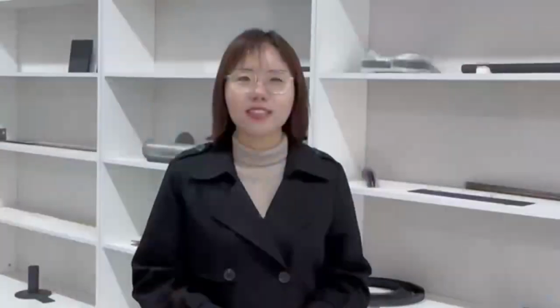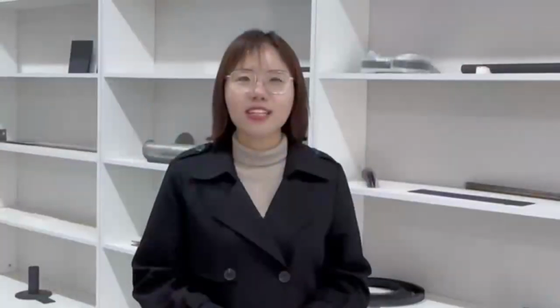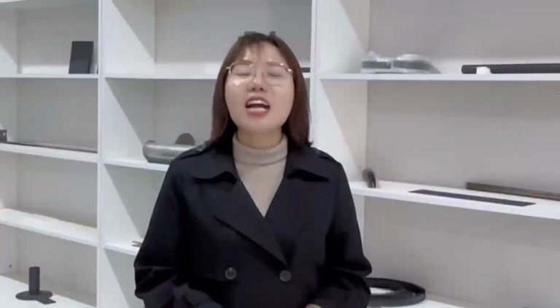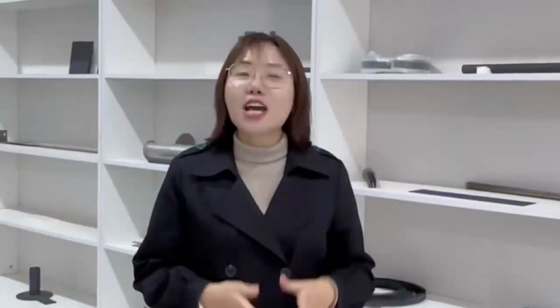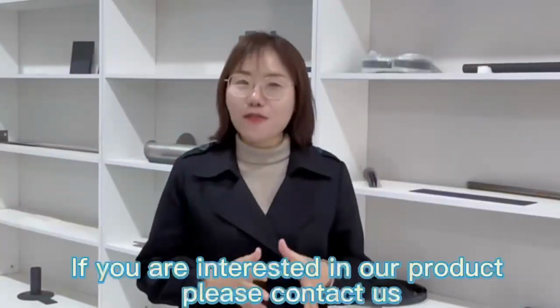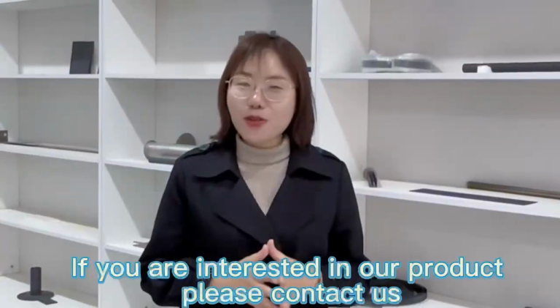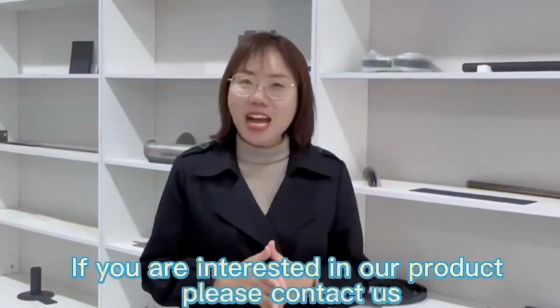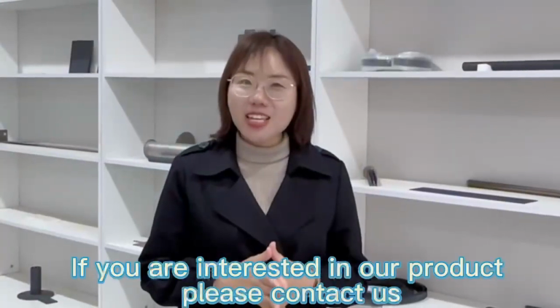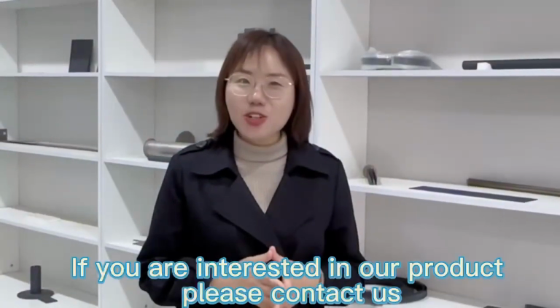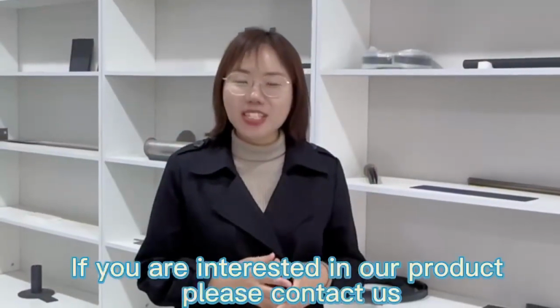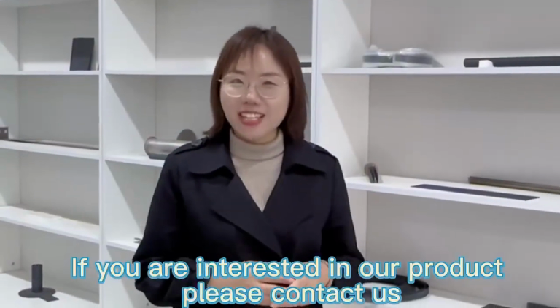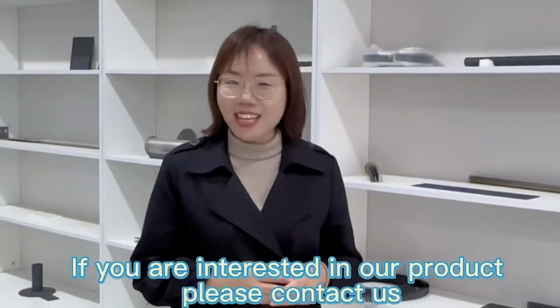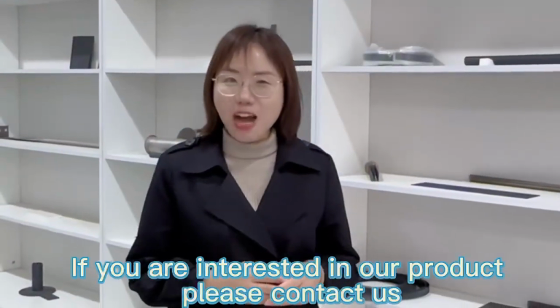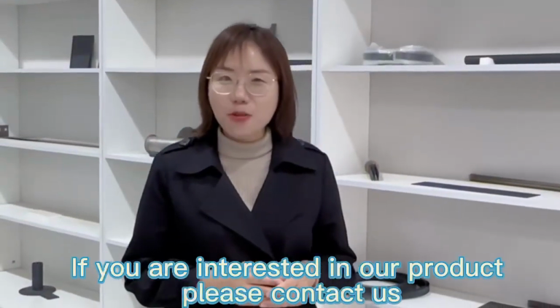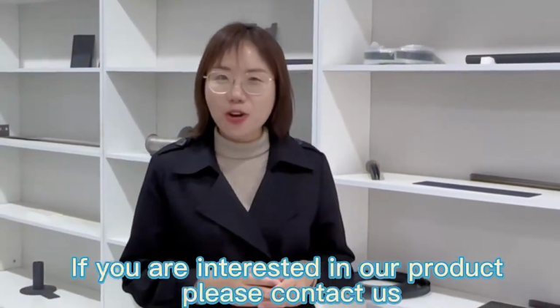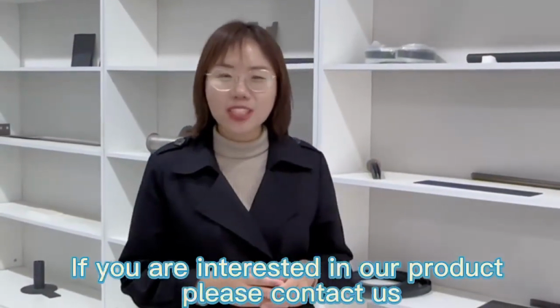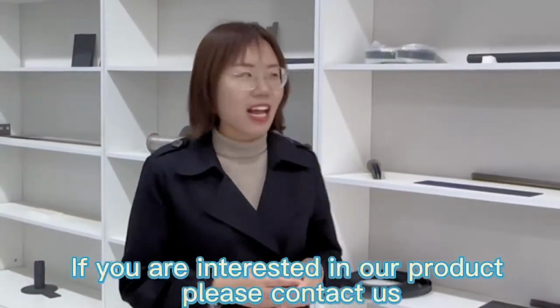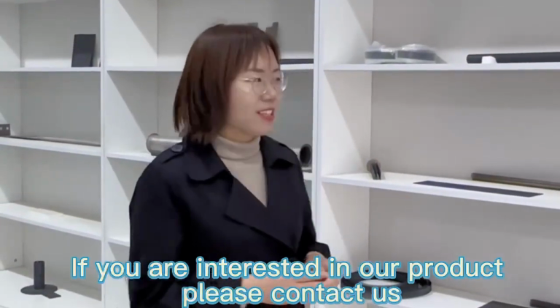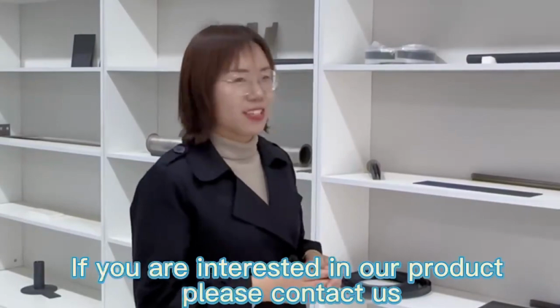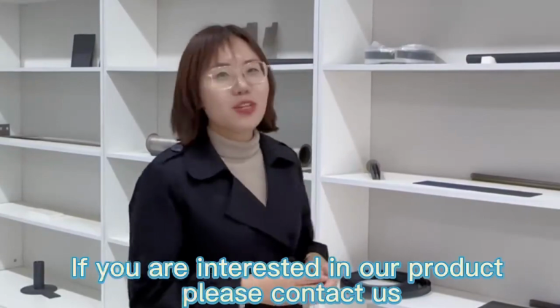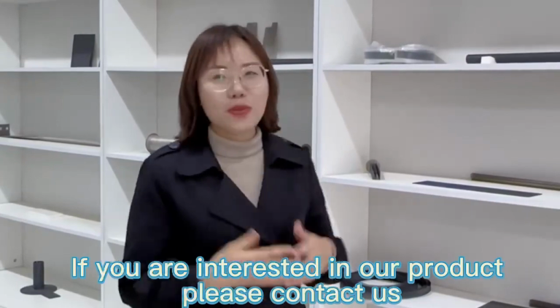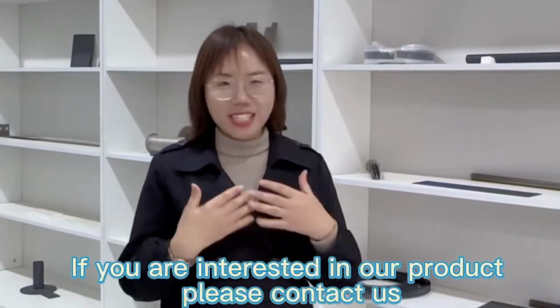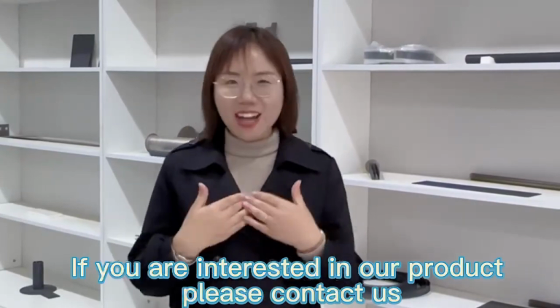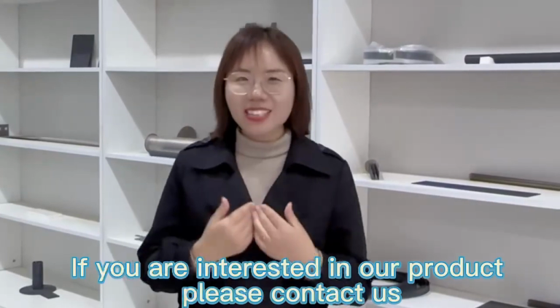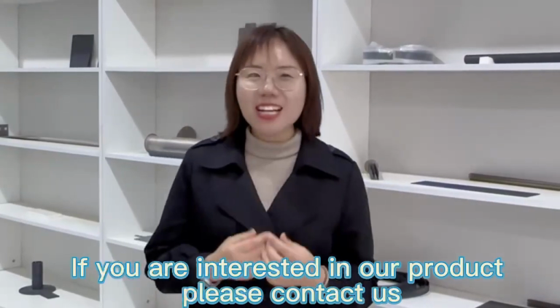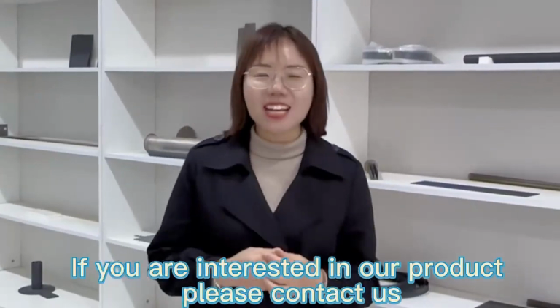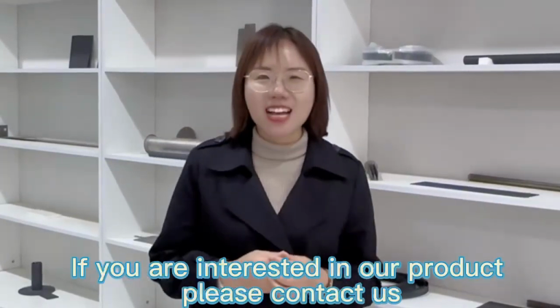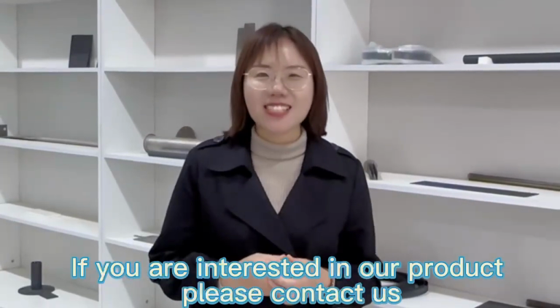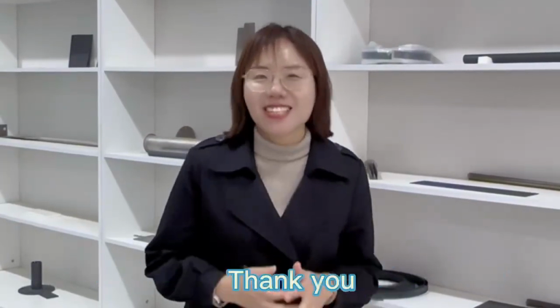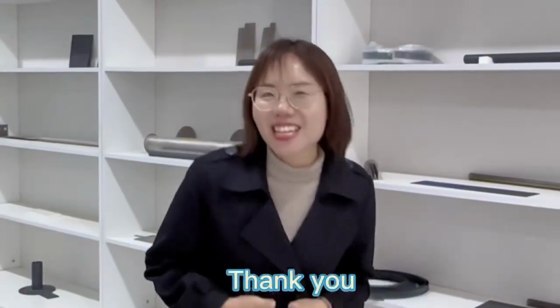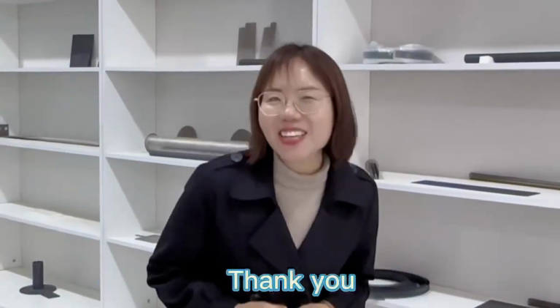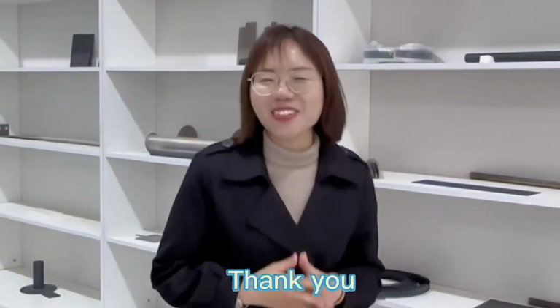If you are interested in our product, please contact us. Thank you.